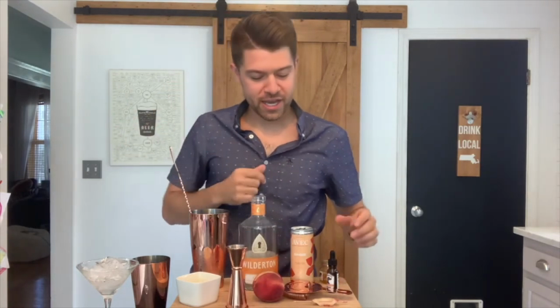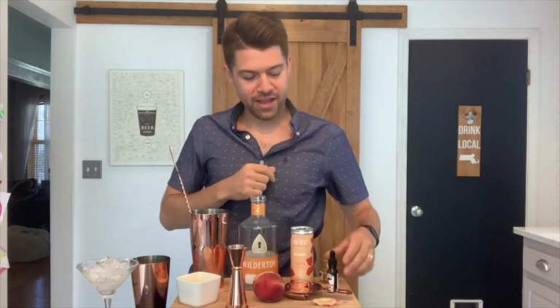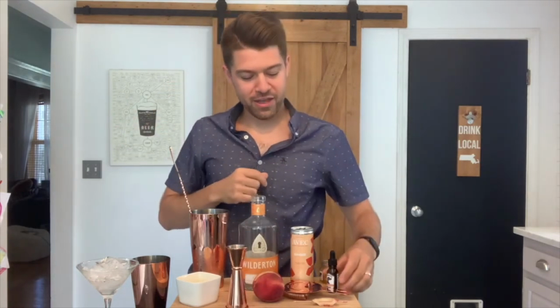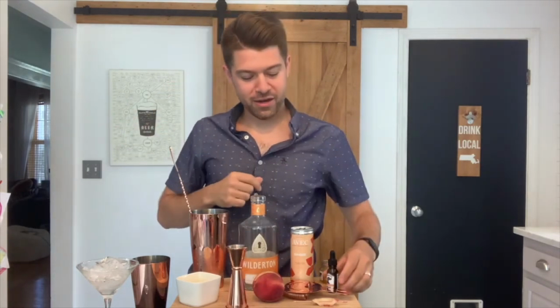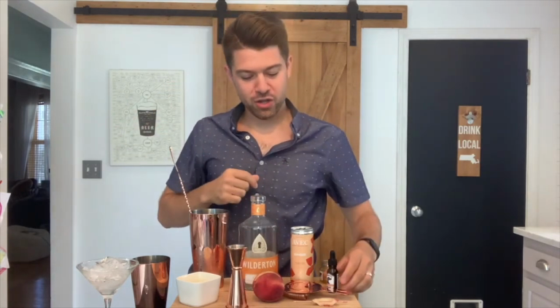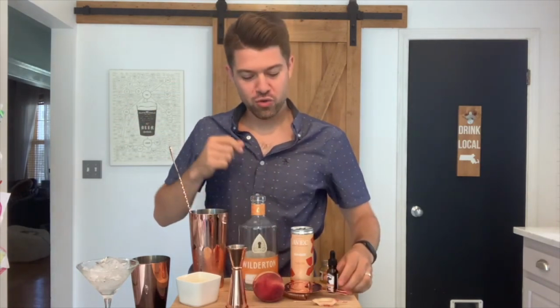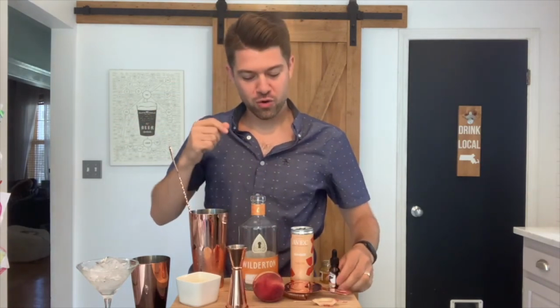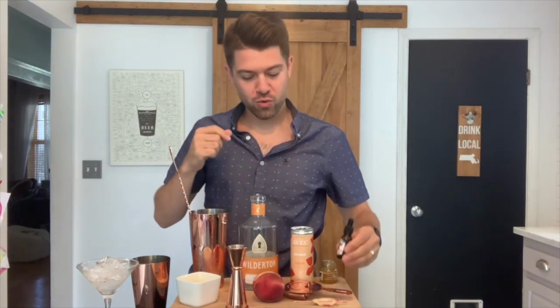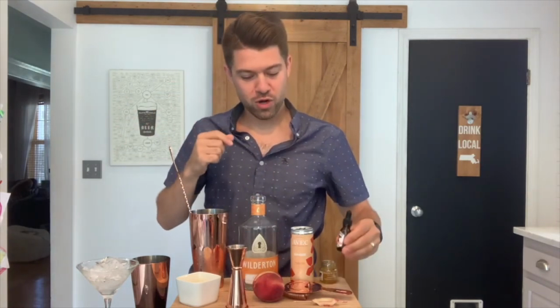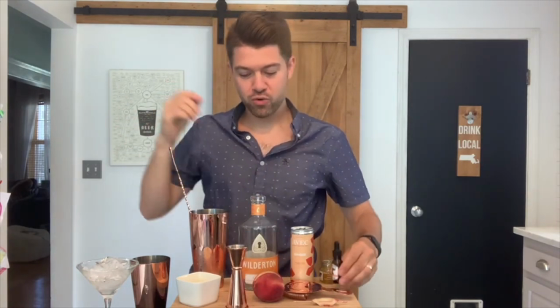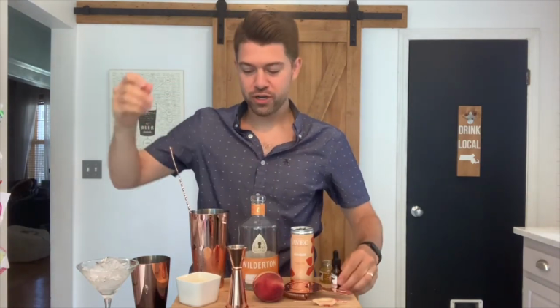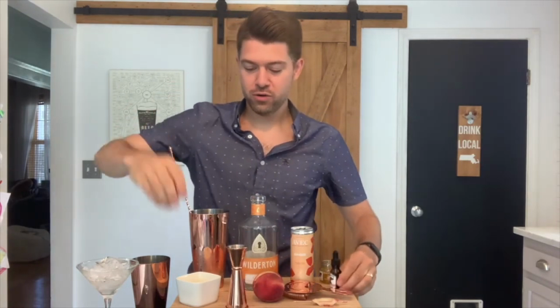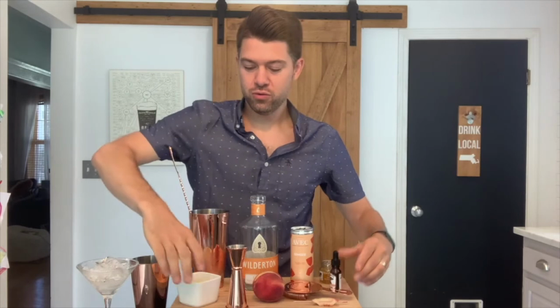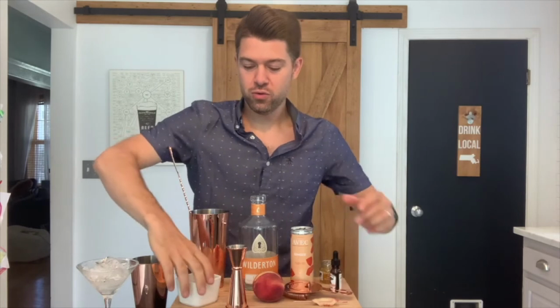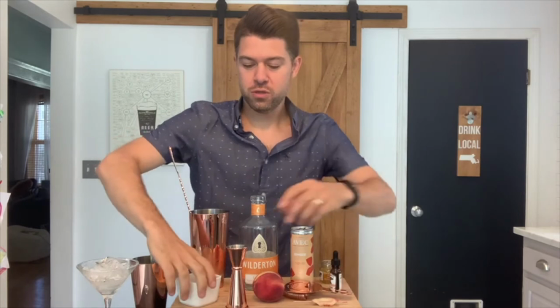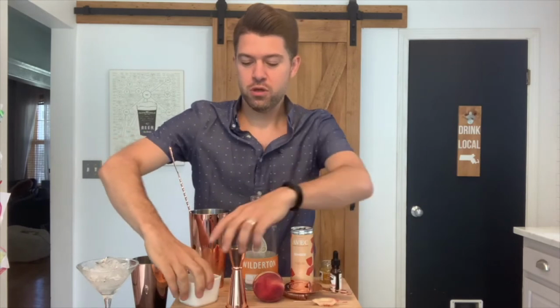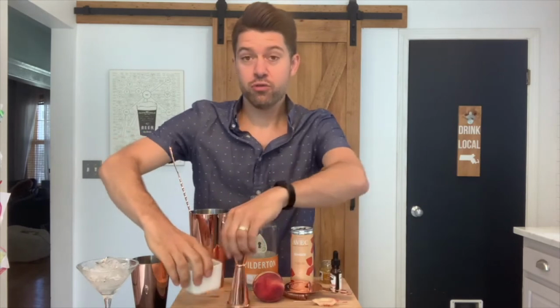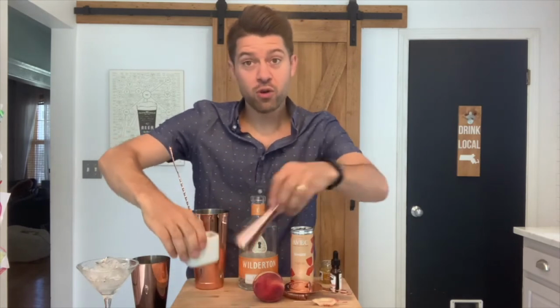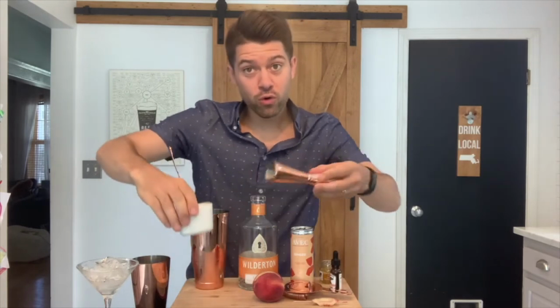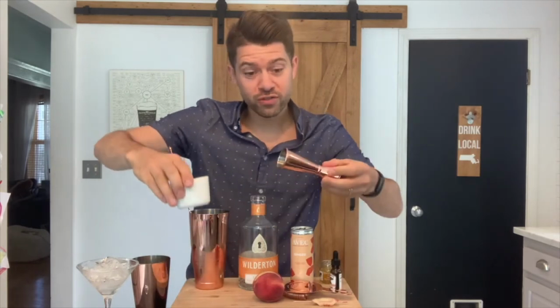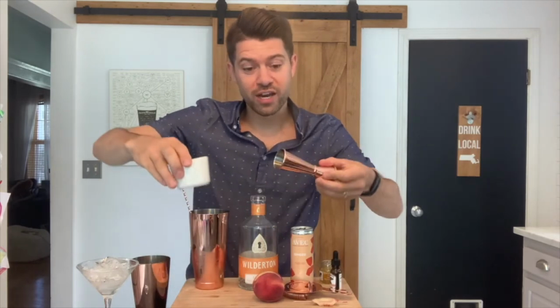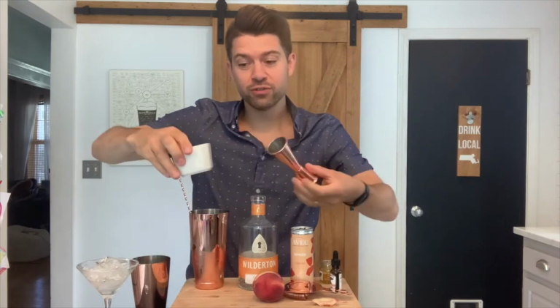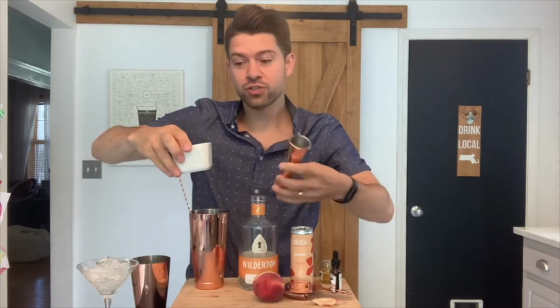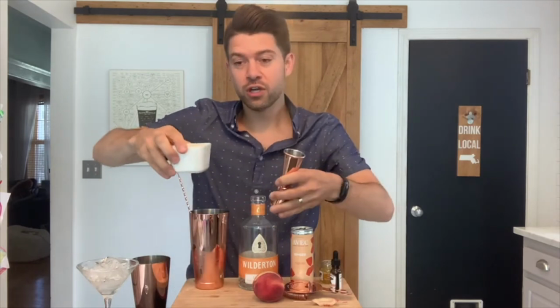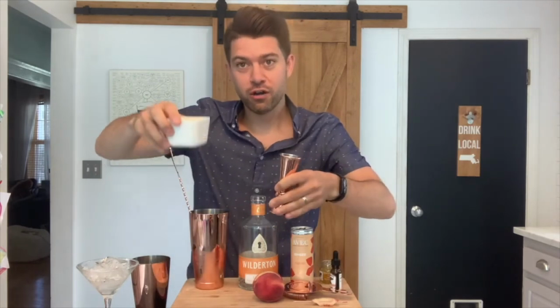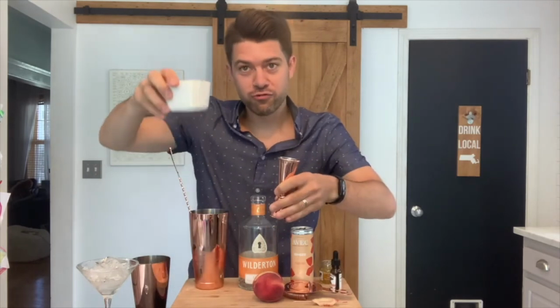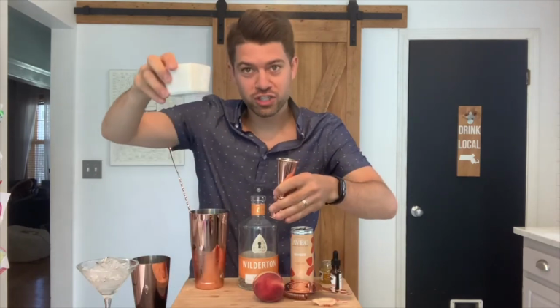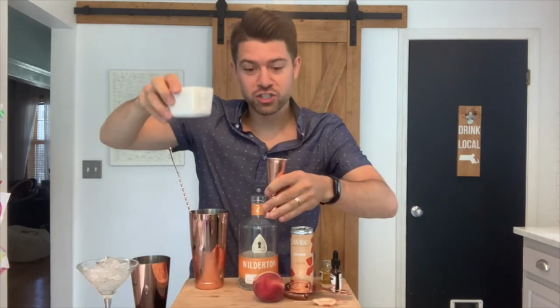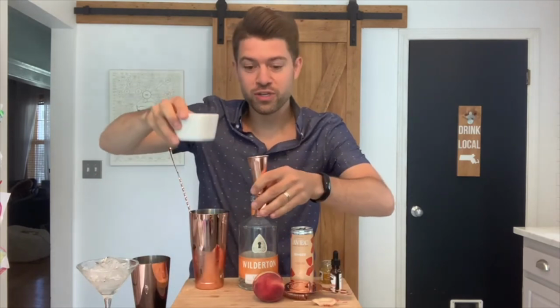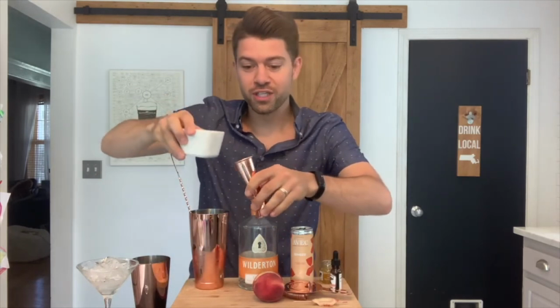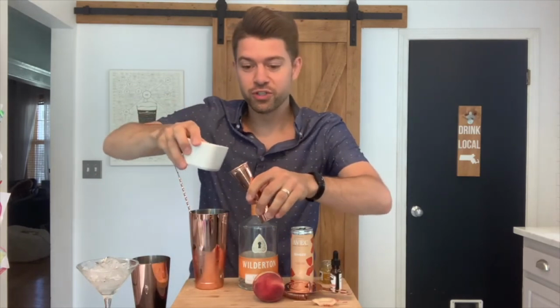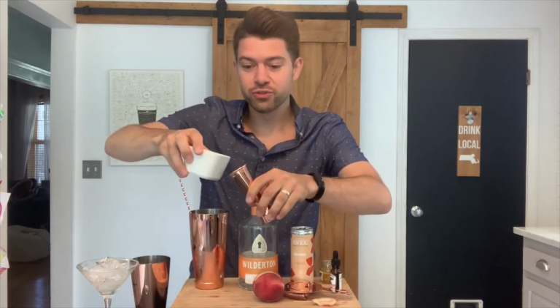And then you are going to want to put in three quarters of an ounce of freshly squeezed lemon juice.